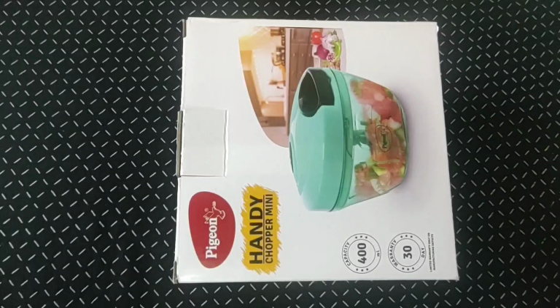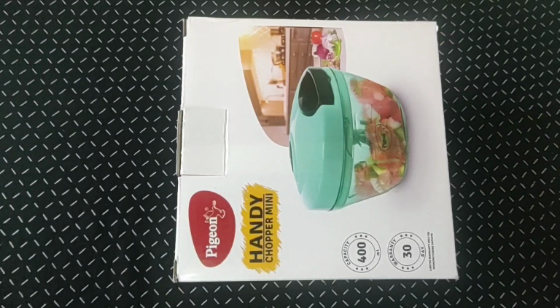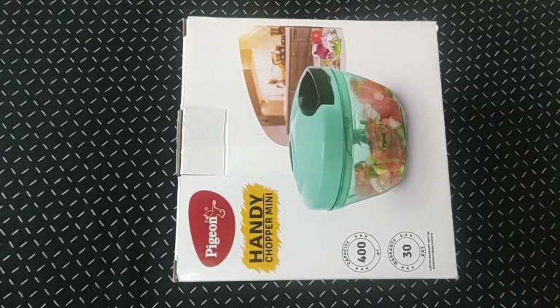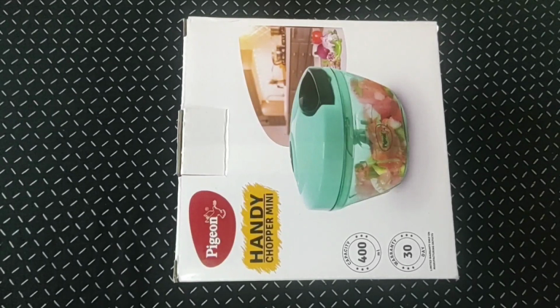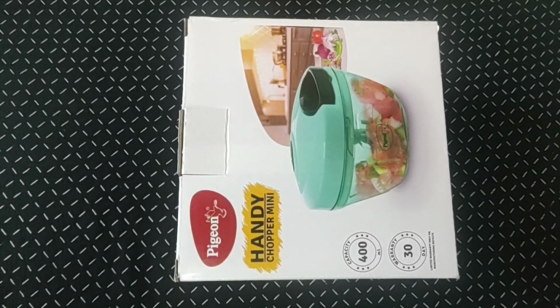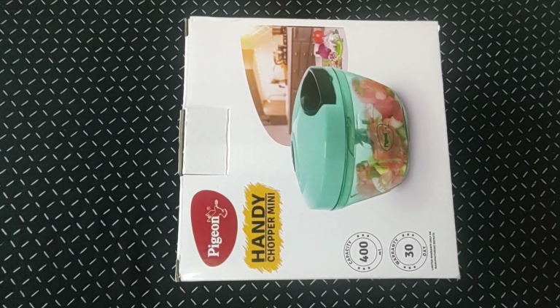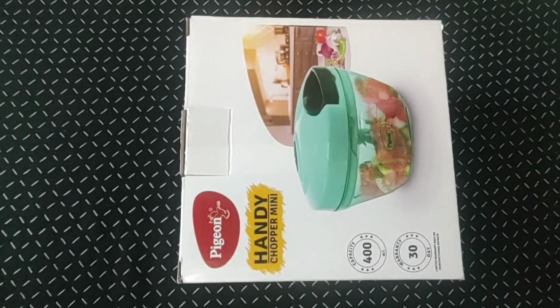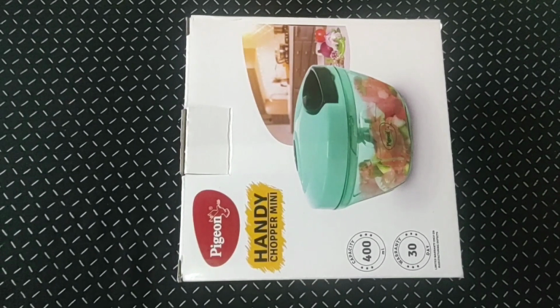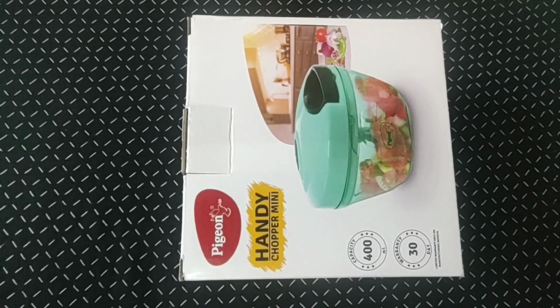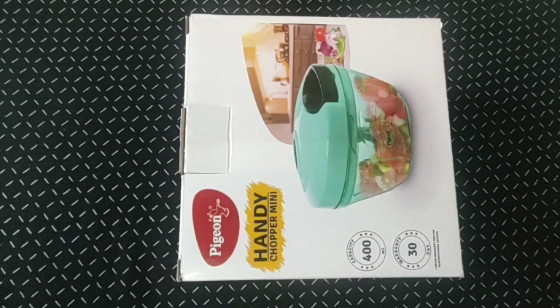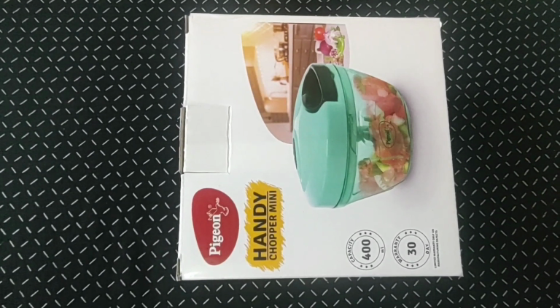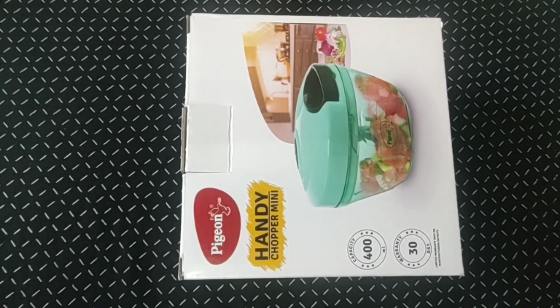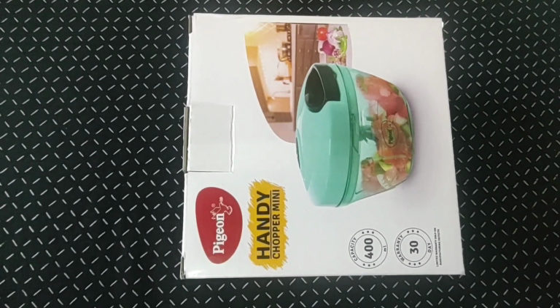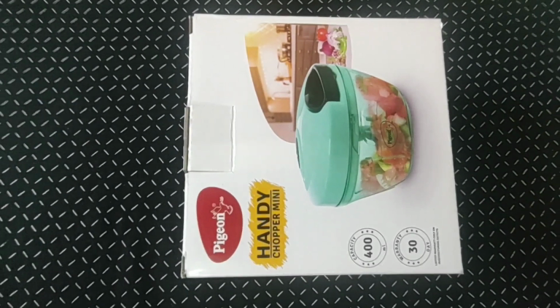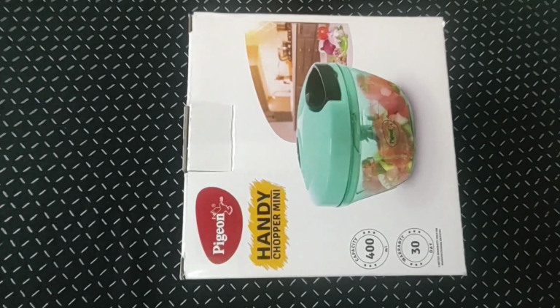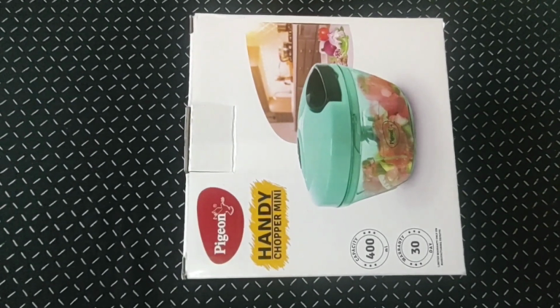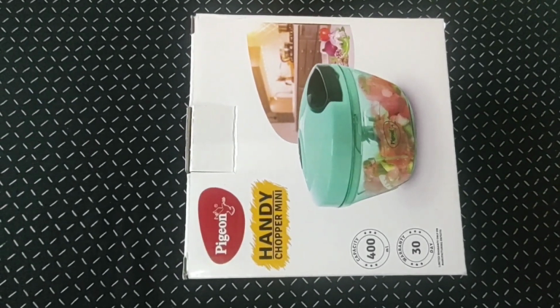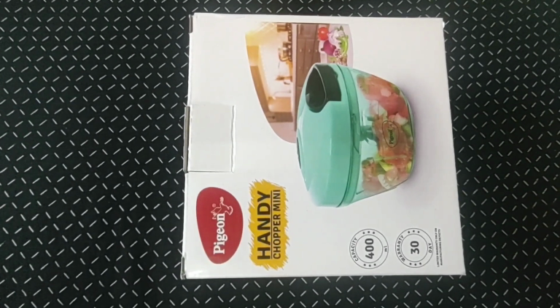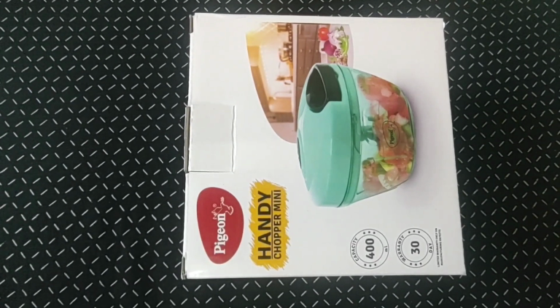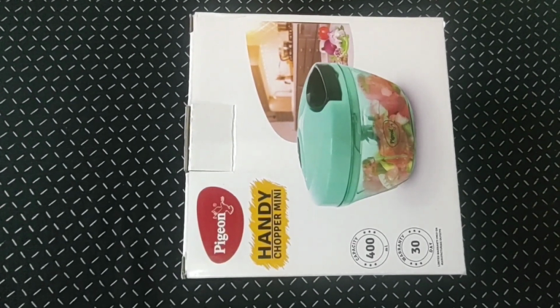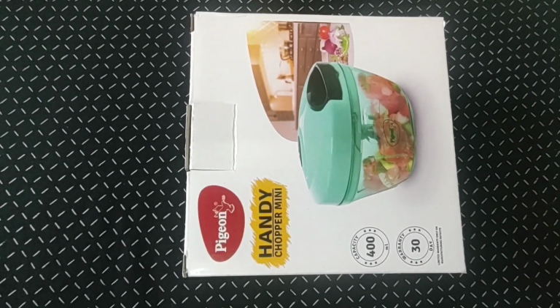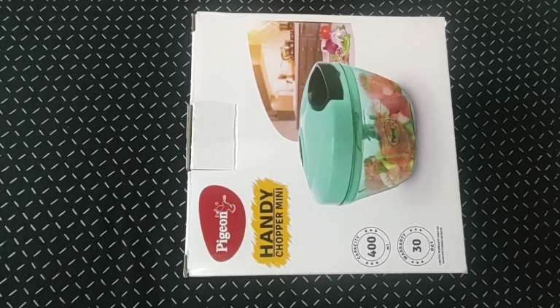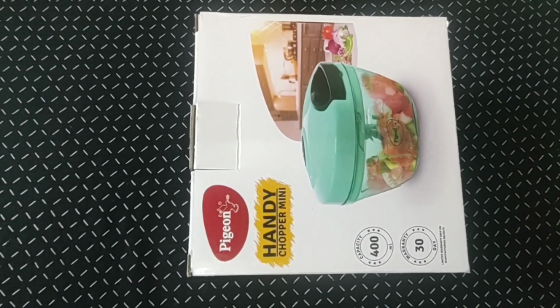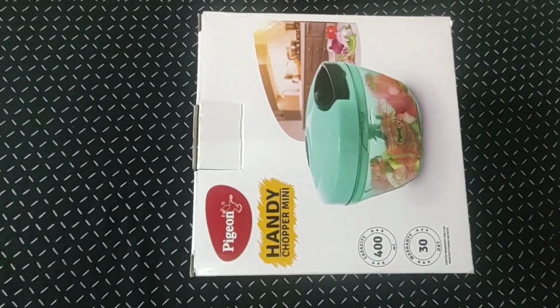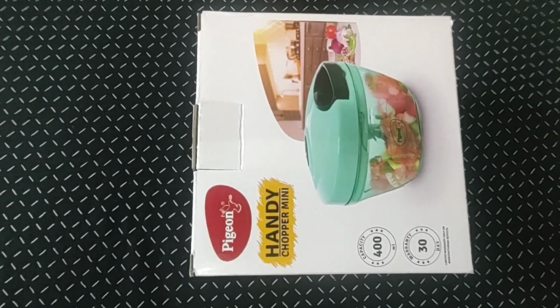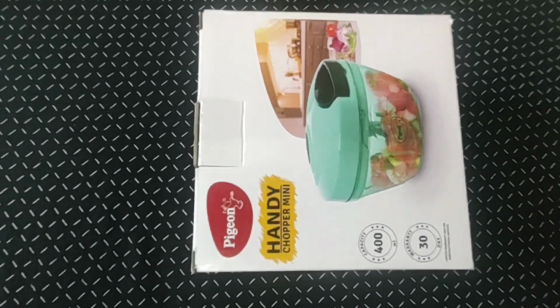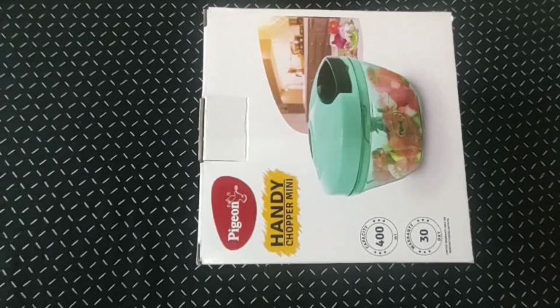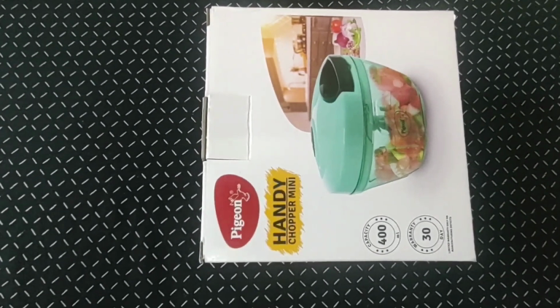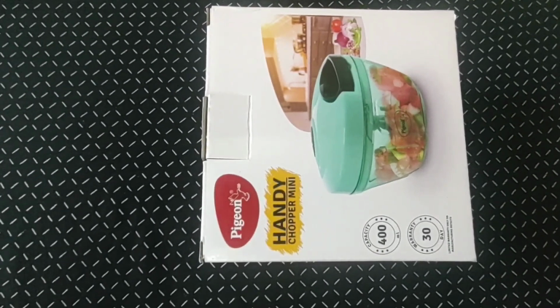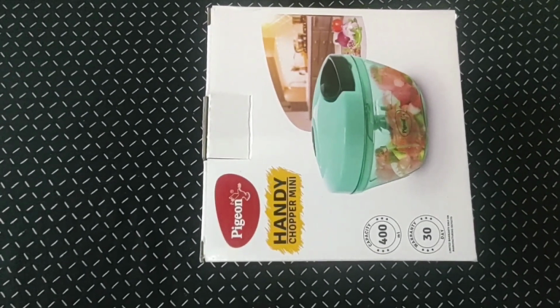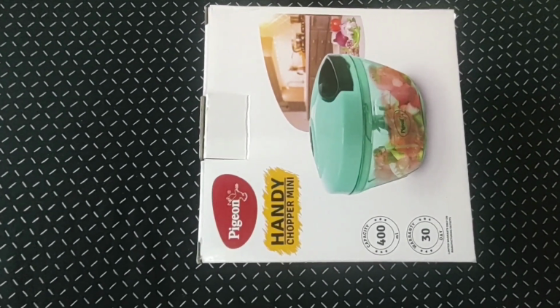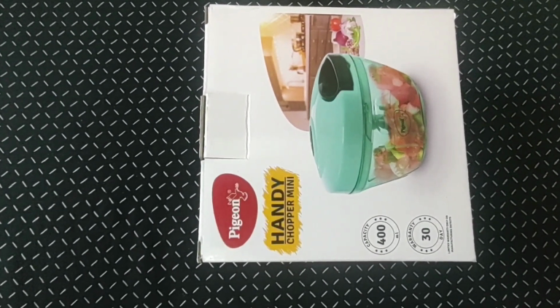Hello friends, welcome back to Around the Globe family. How did you see the unboxing video?